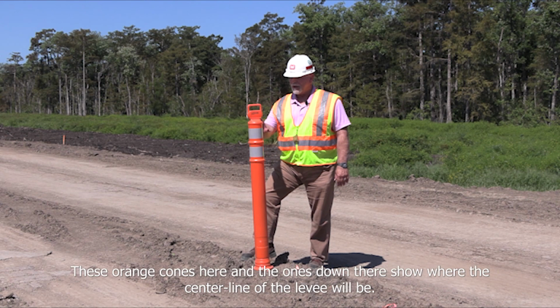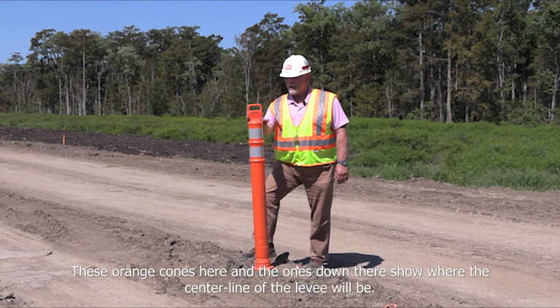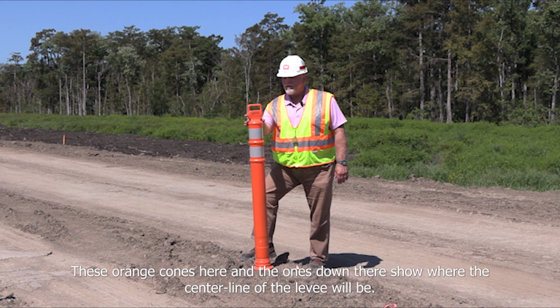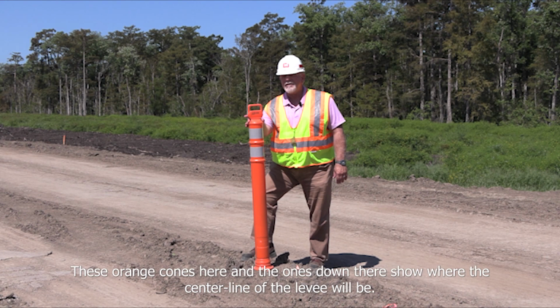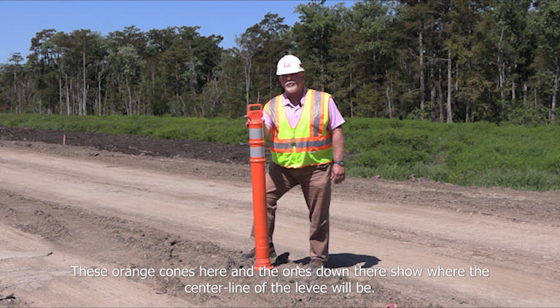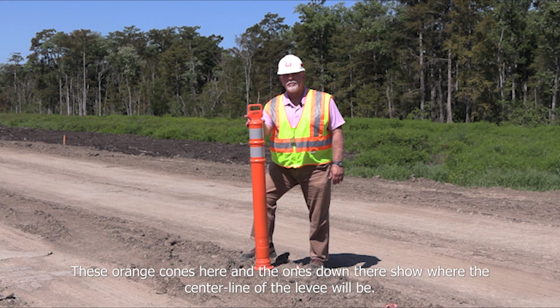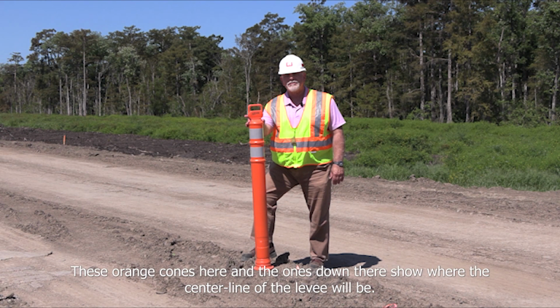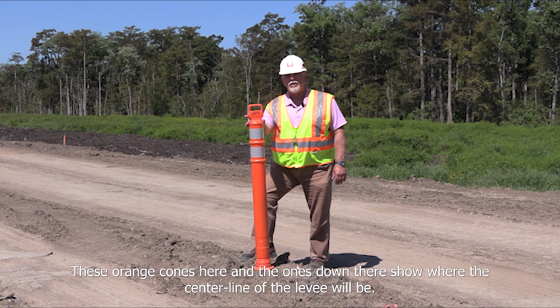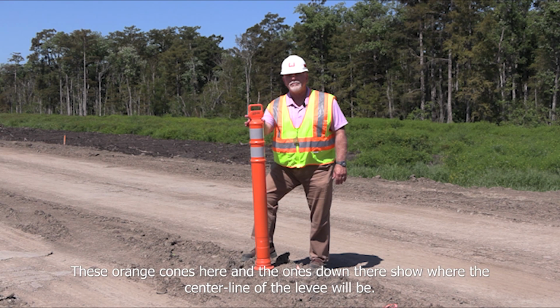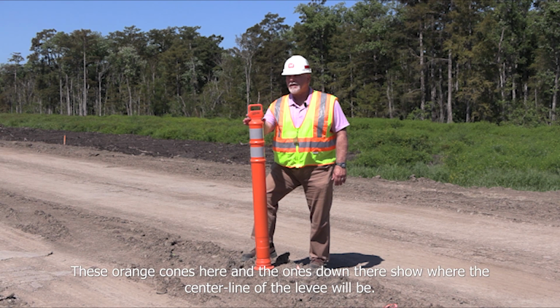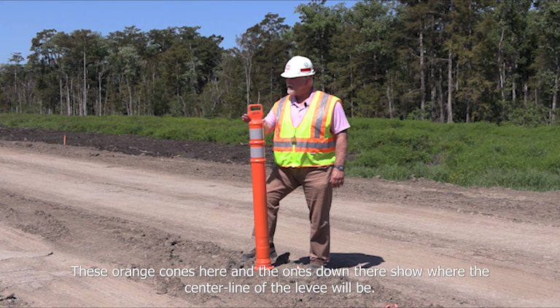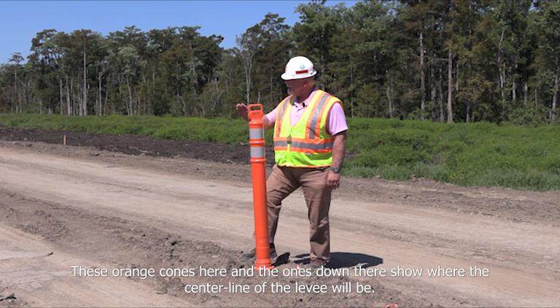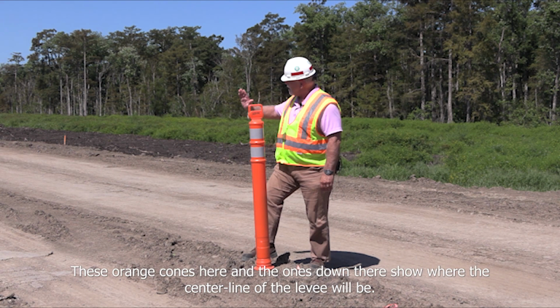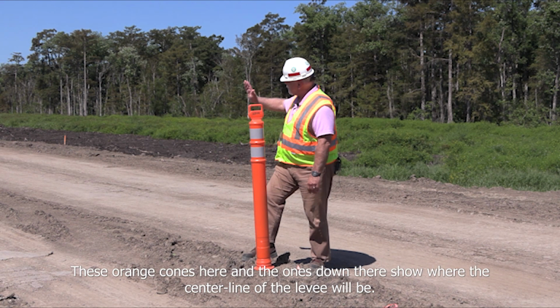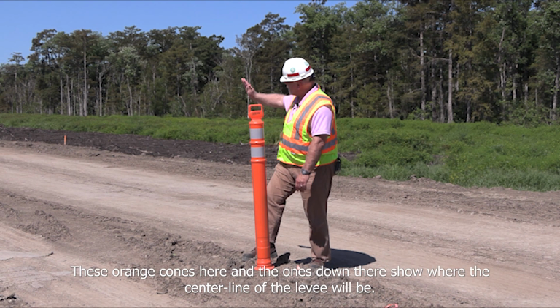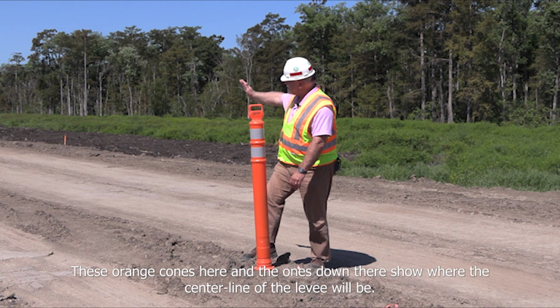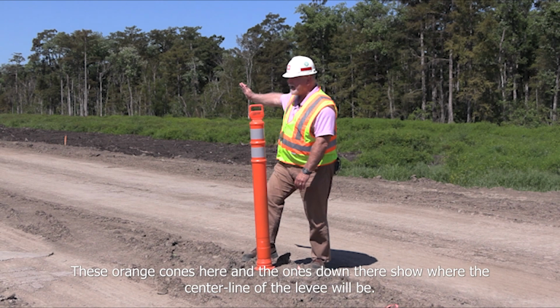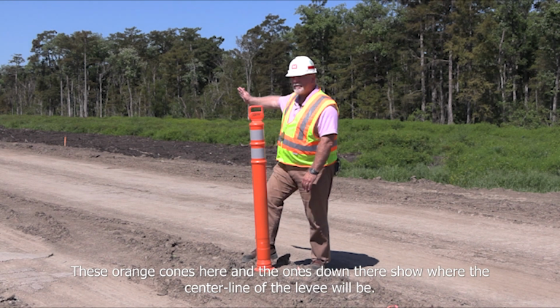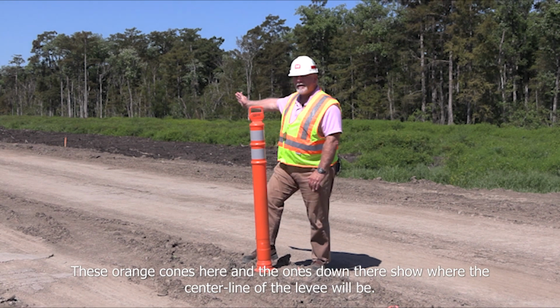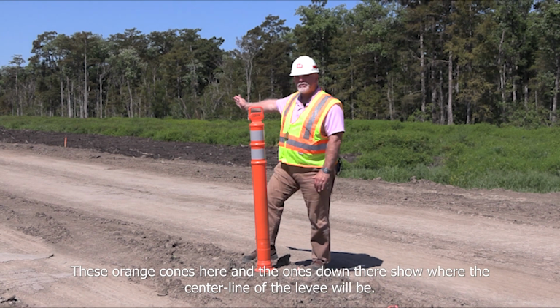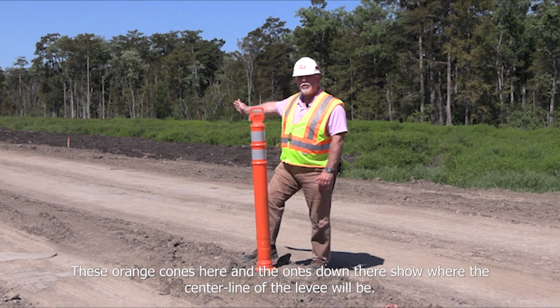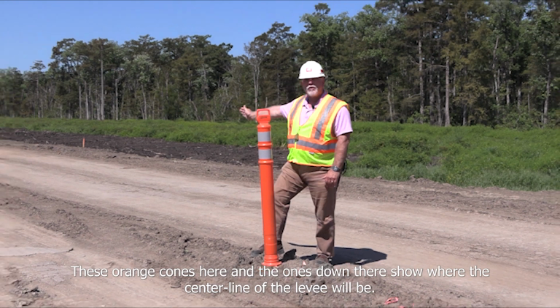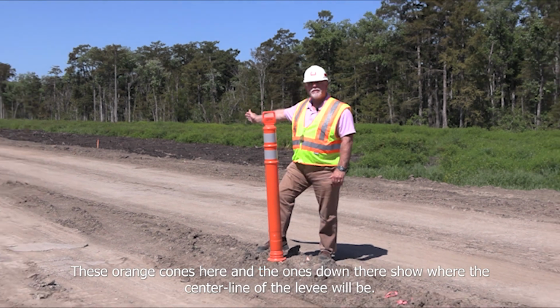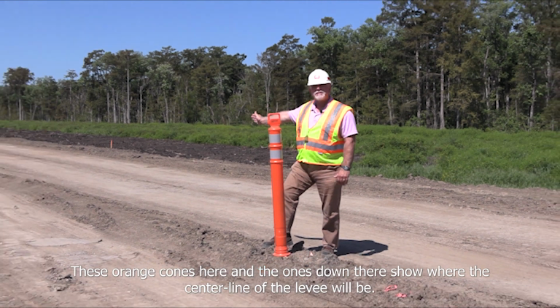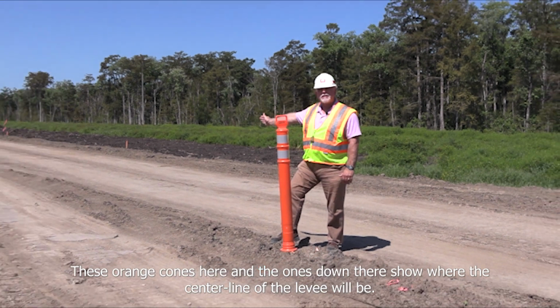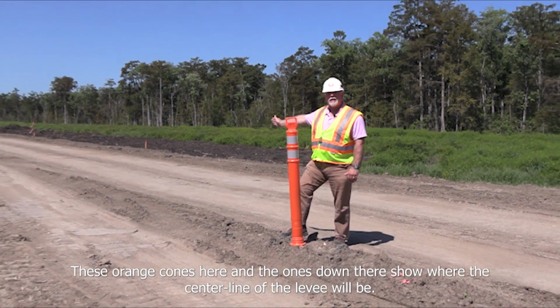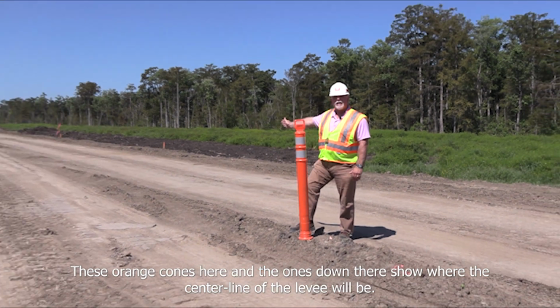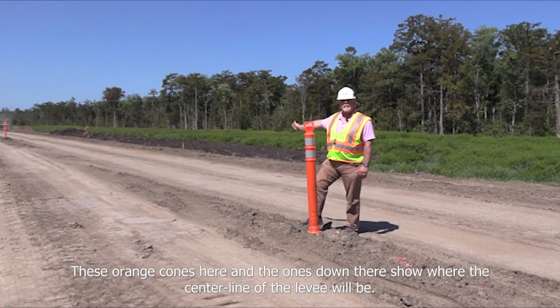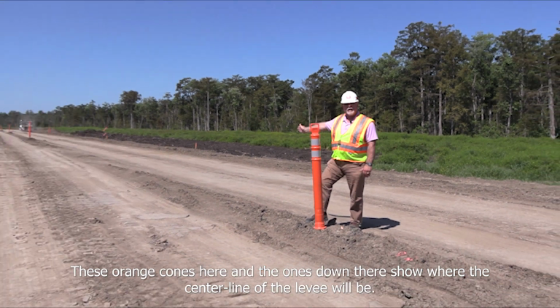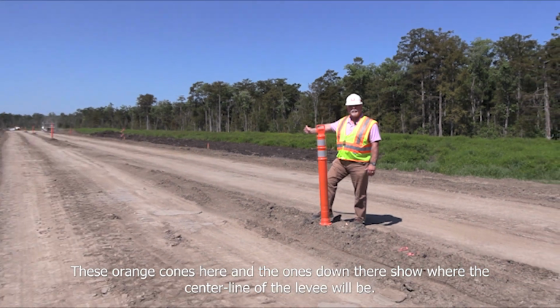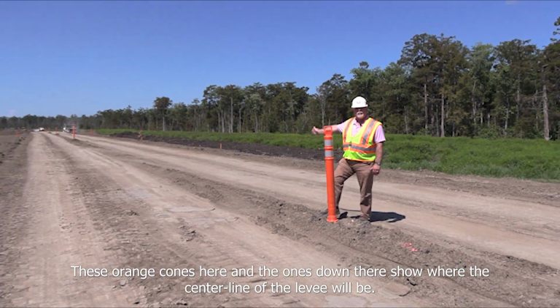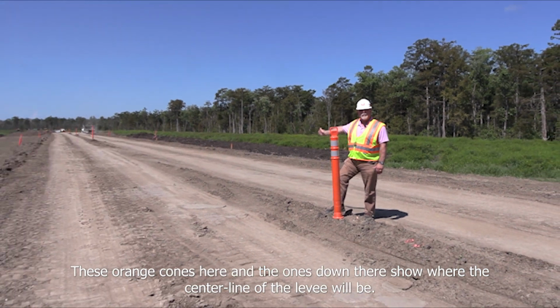These orange cones here and the ones down there show where the center line of the levee will be.